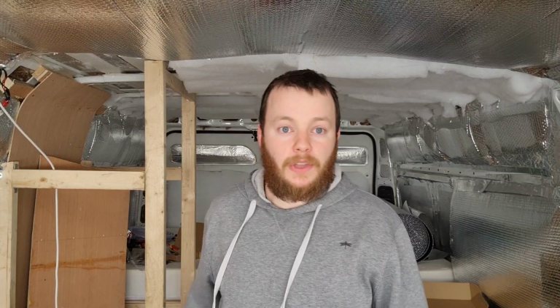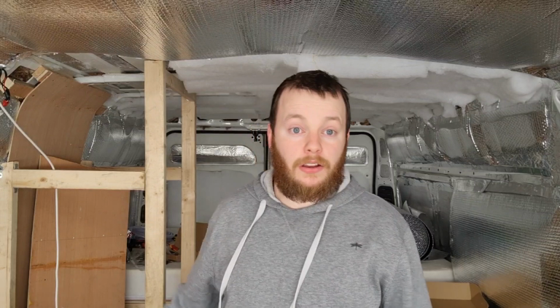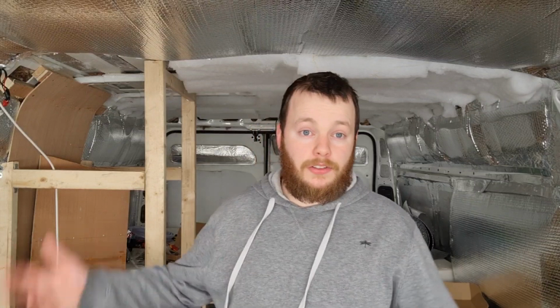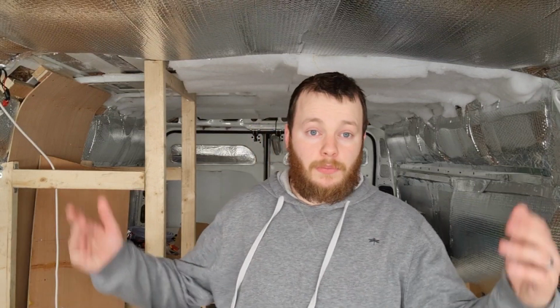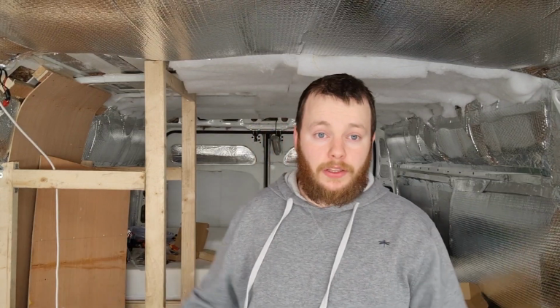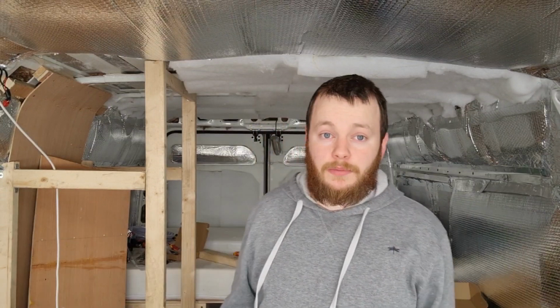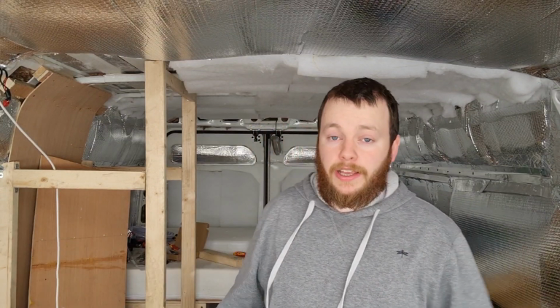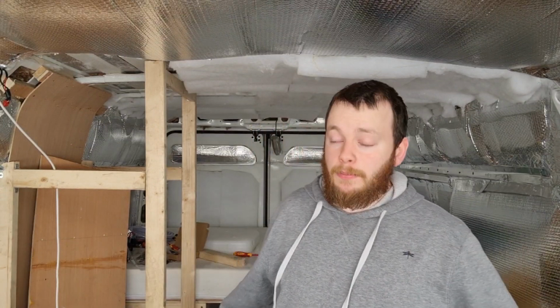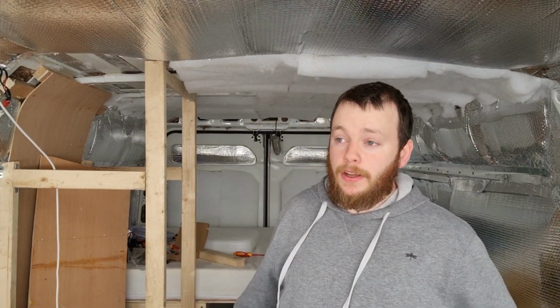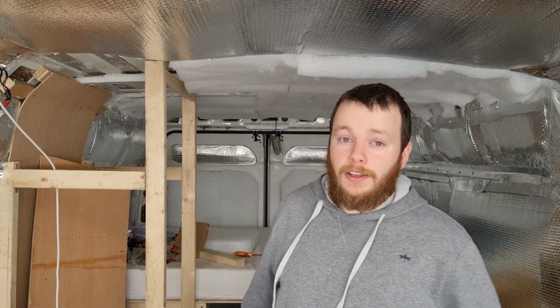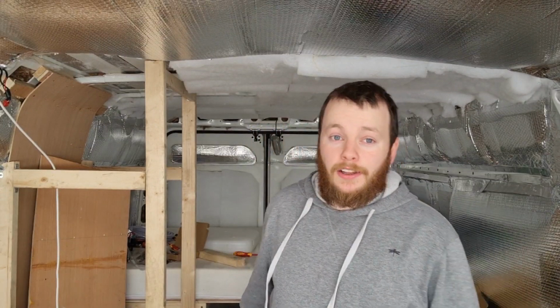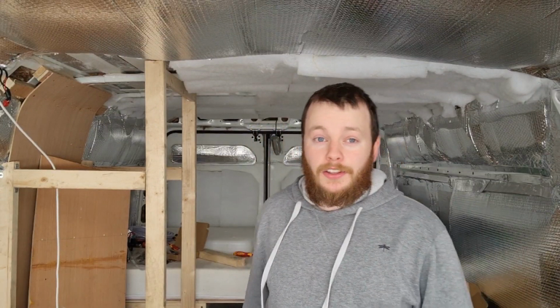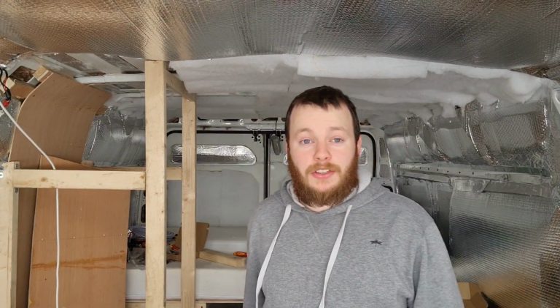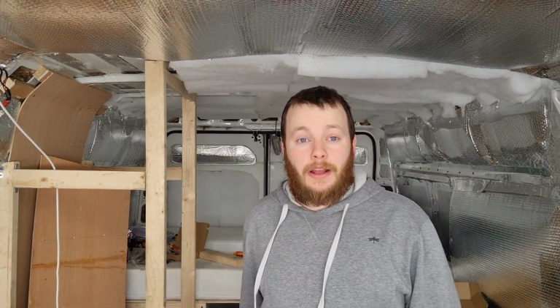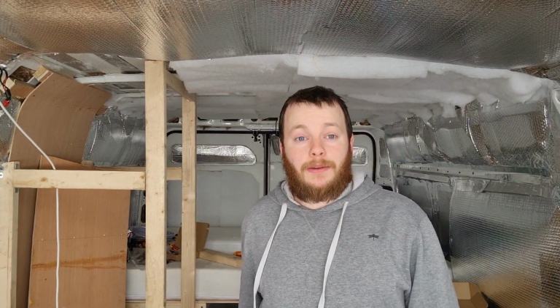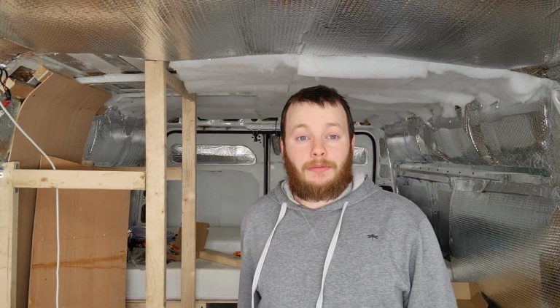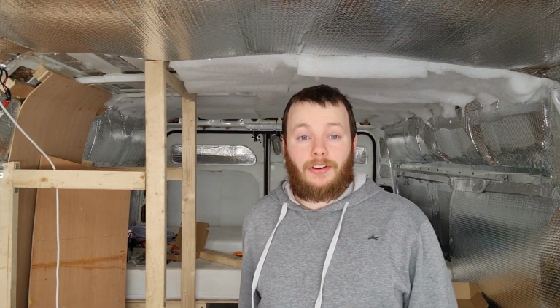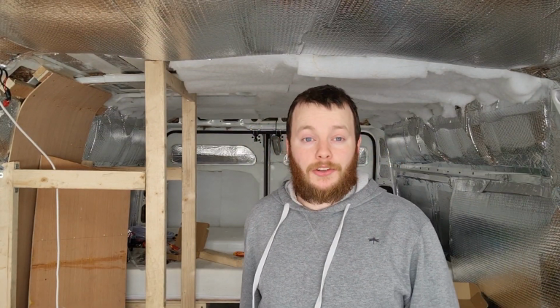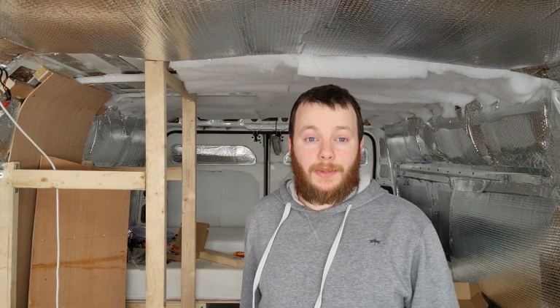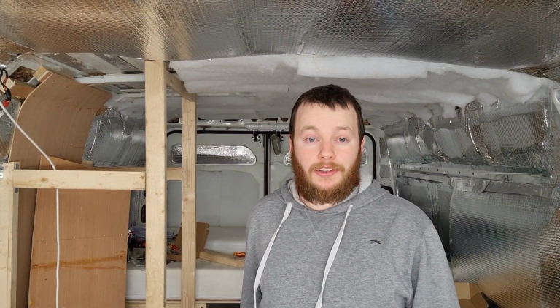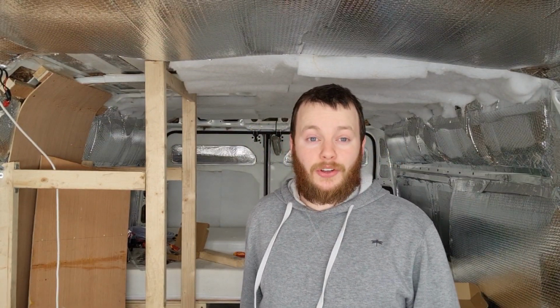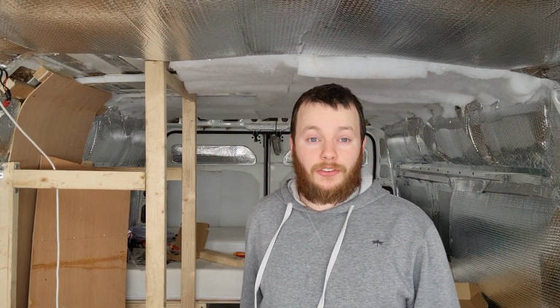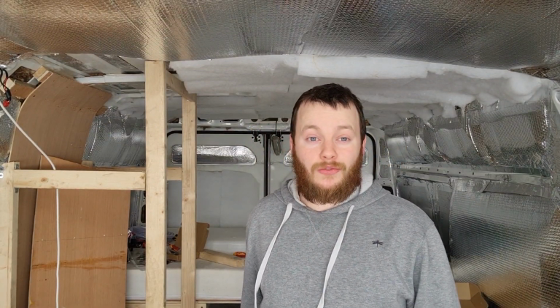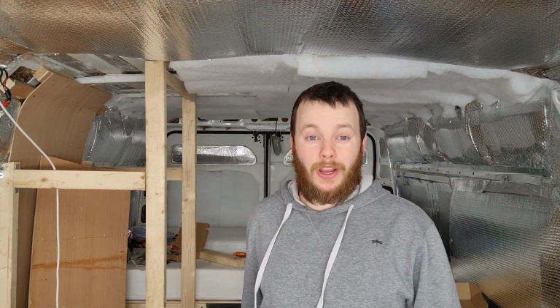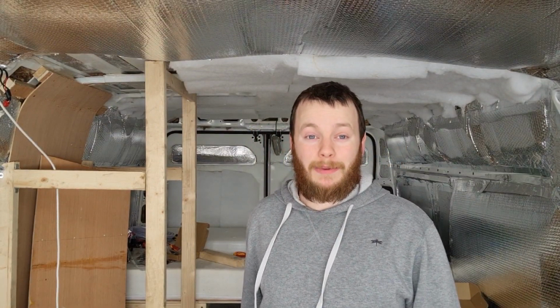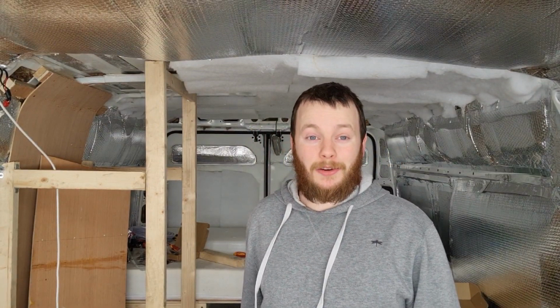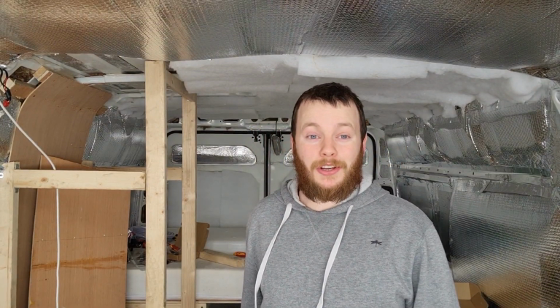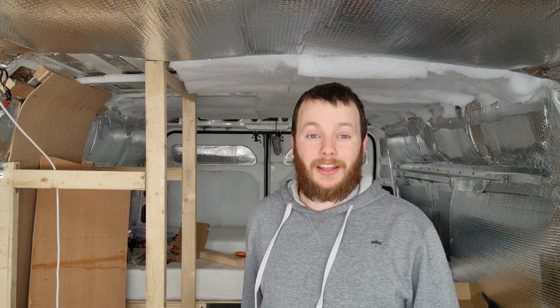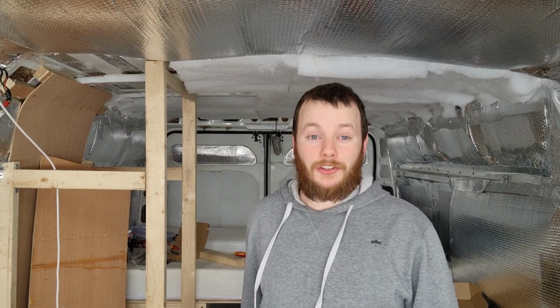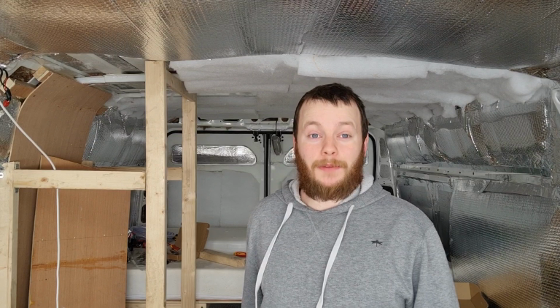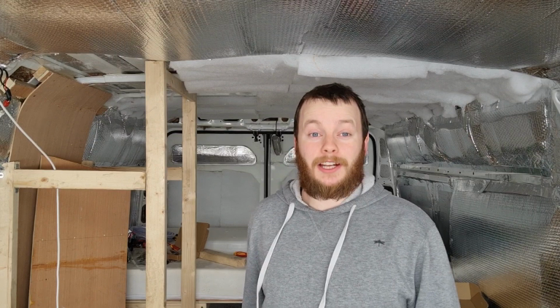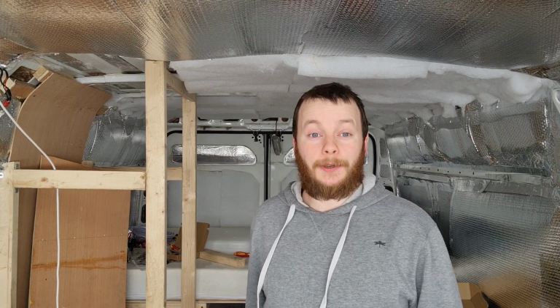Hi guys, I'm Mike, this is my camper. This is about attempt number 500 making this video, so you really better appreciate this — I'm telling you.